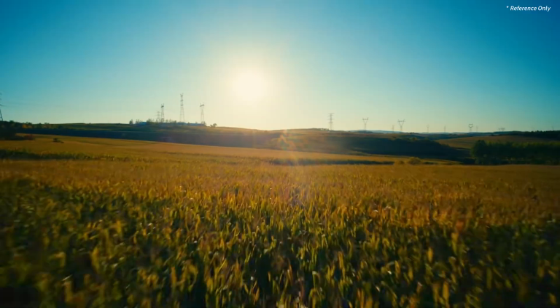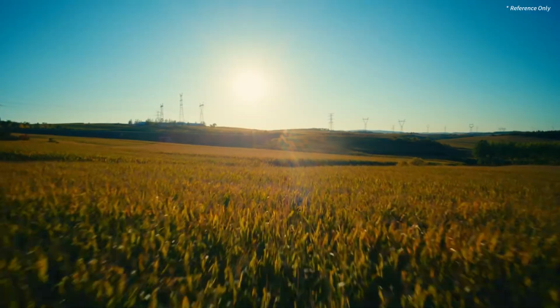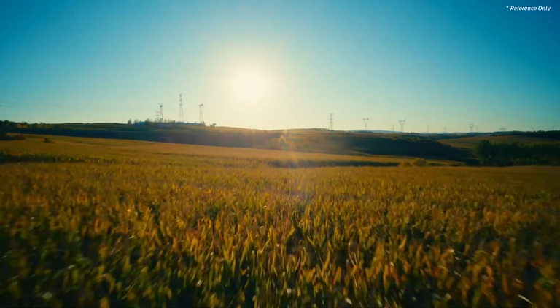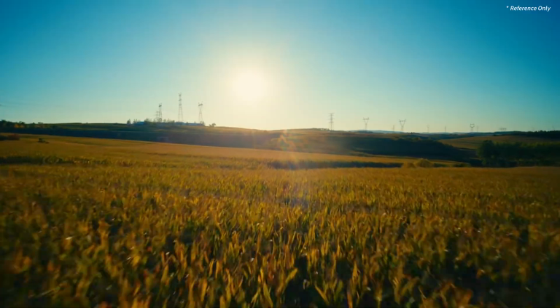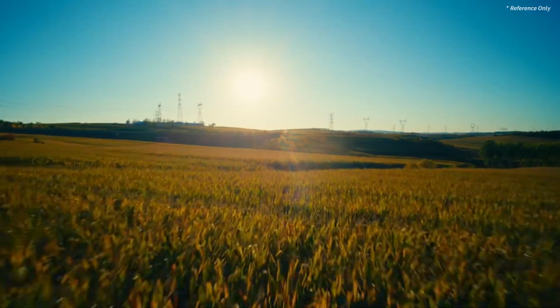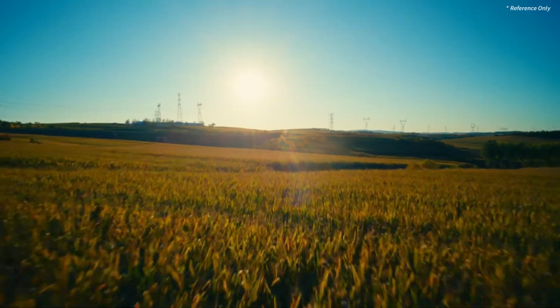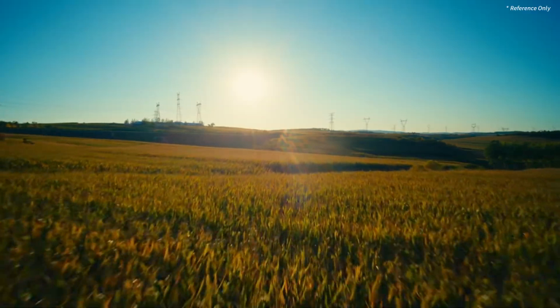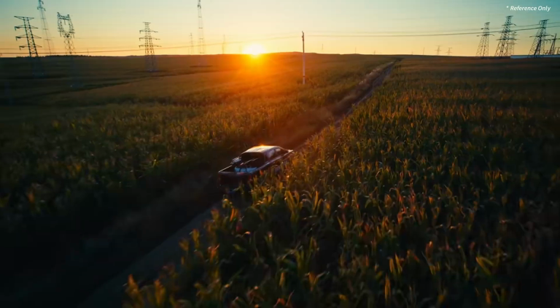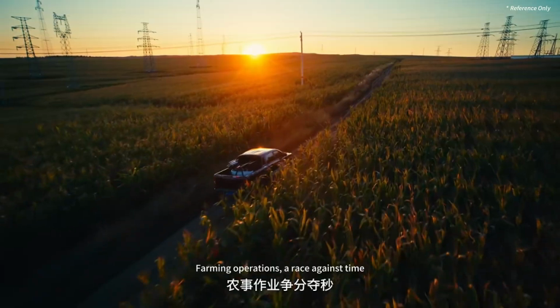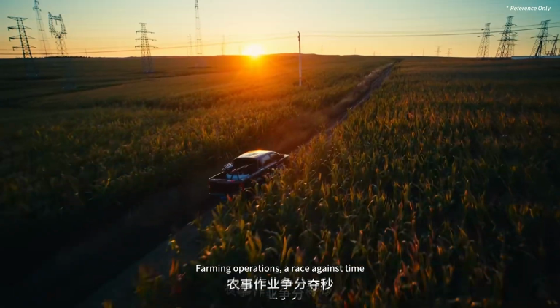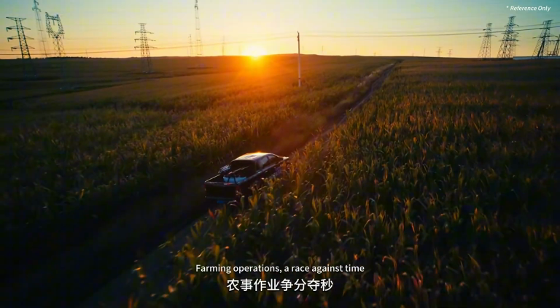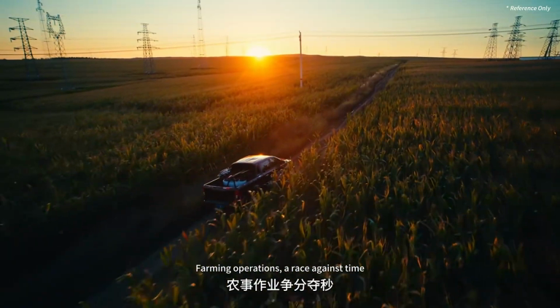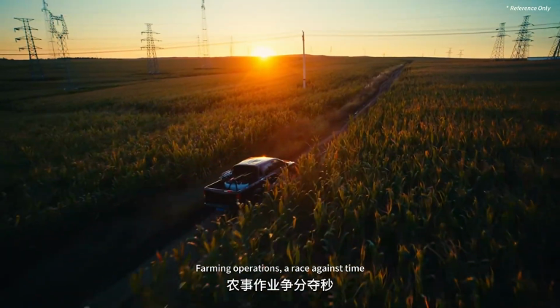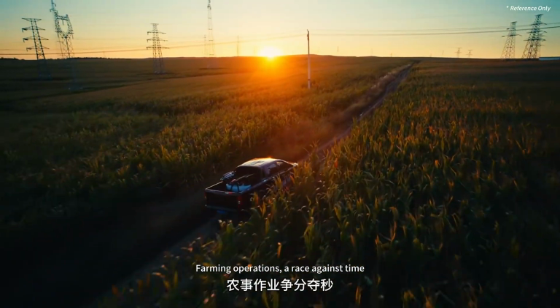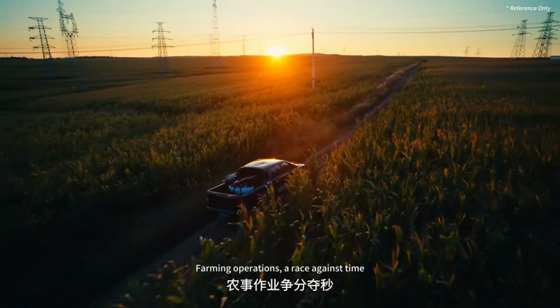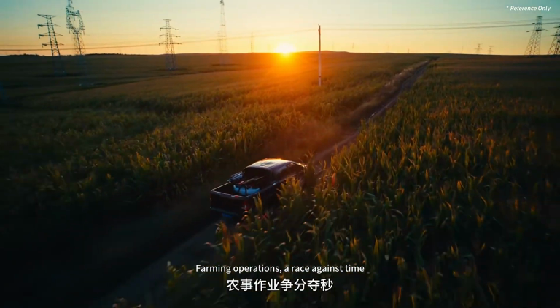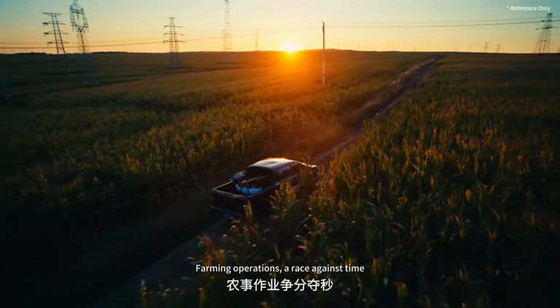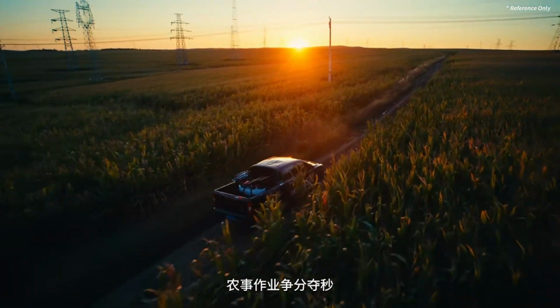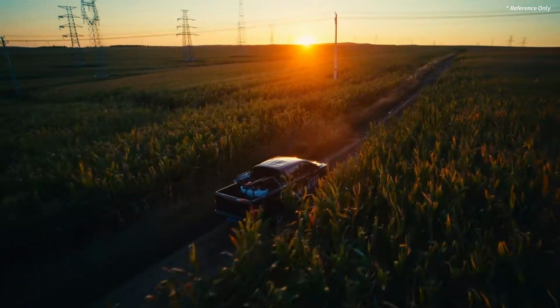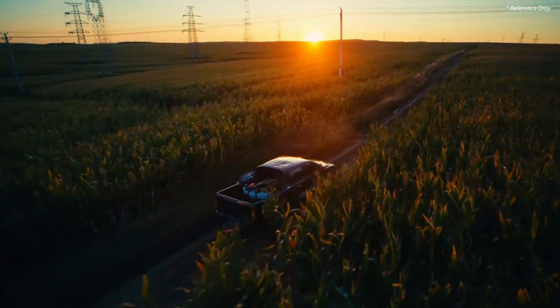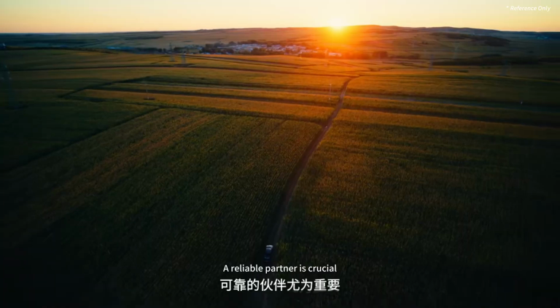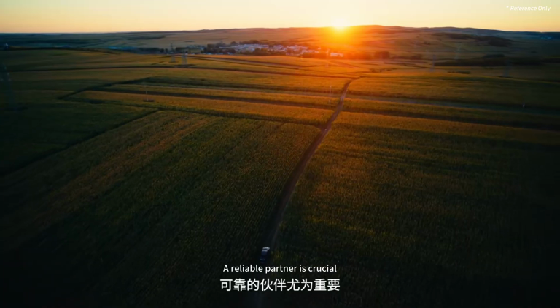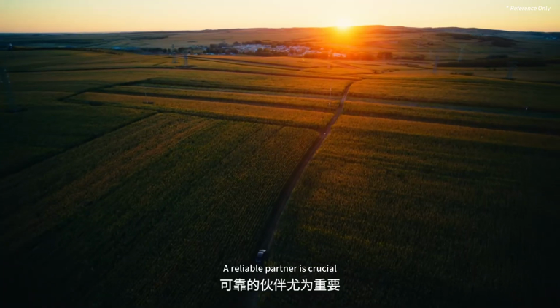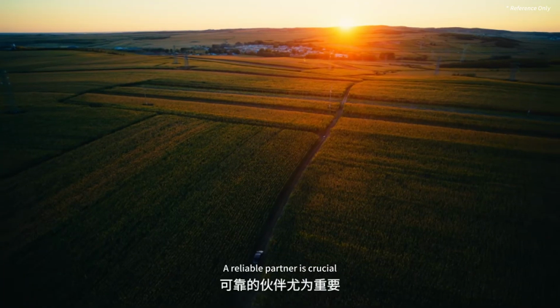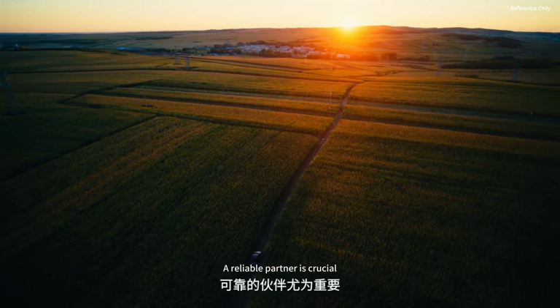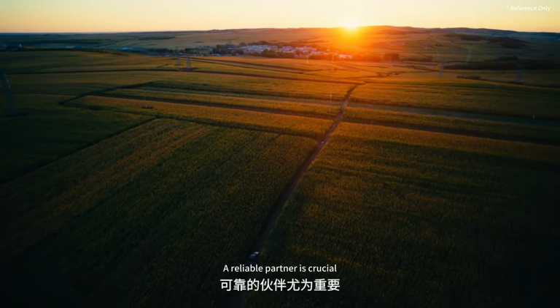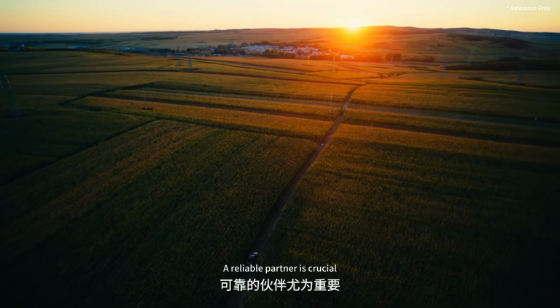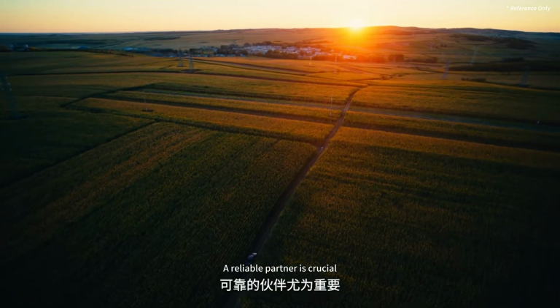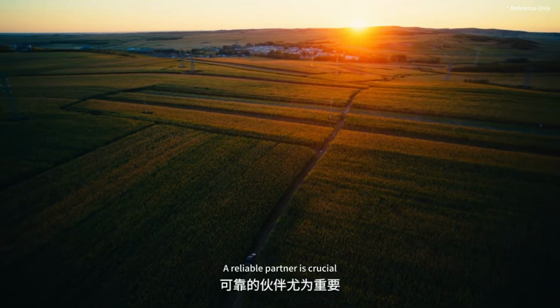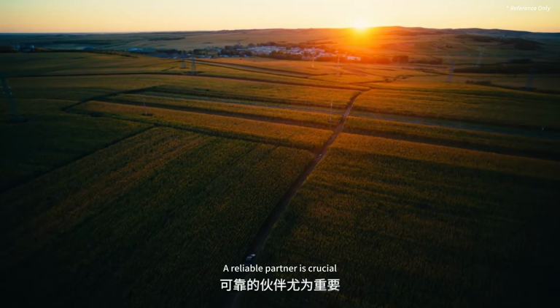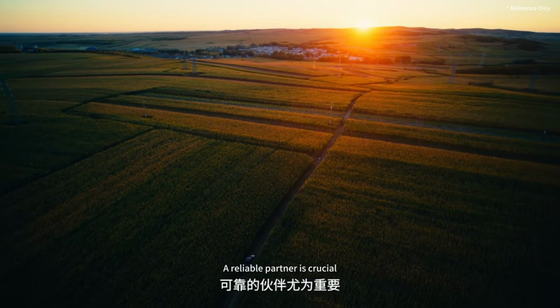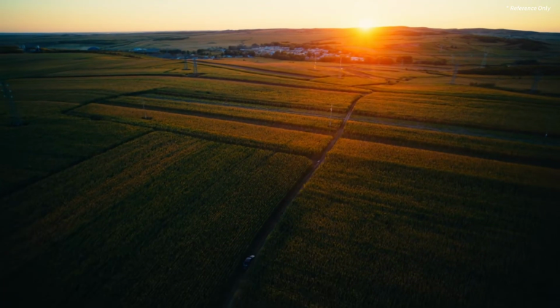Farming operations — a race against time. A reliable partner is crucial.